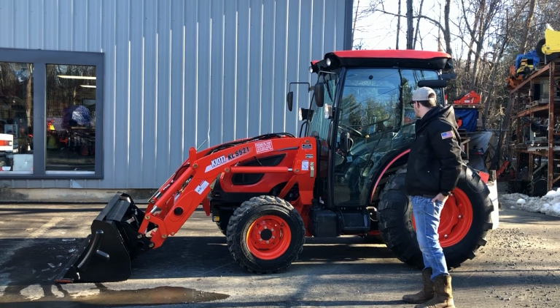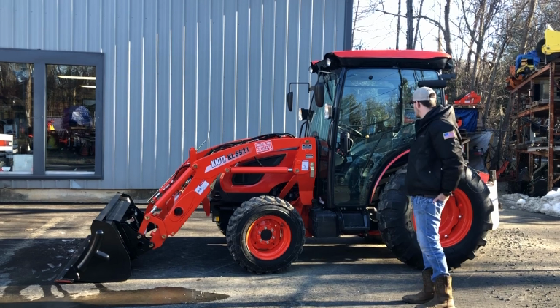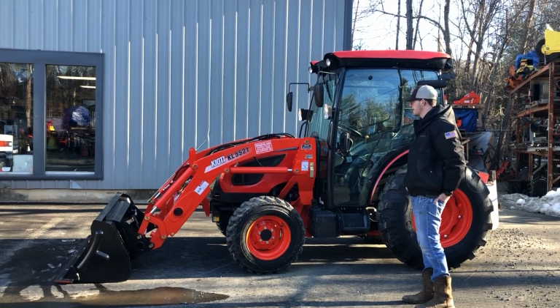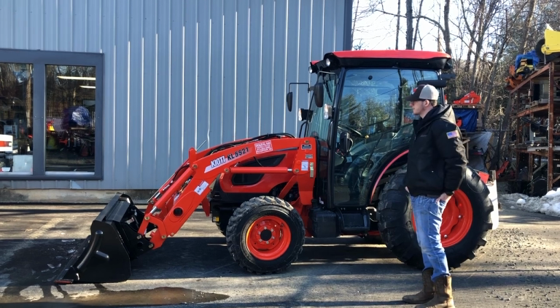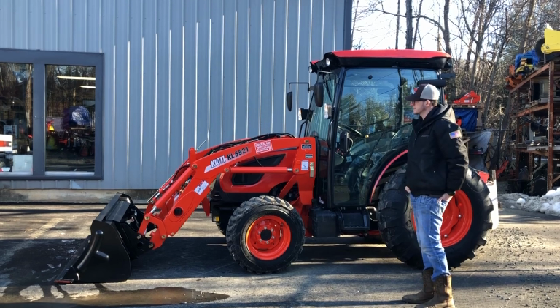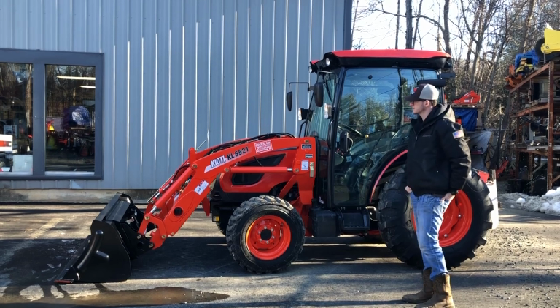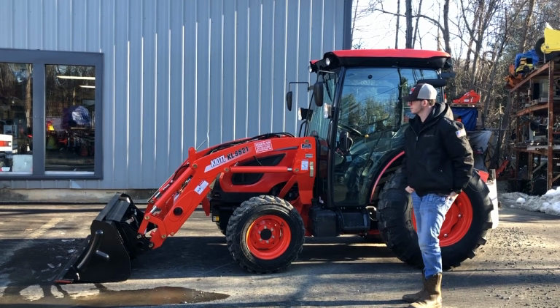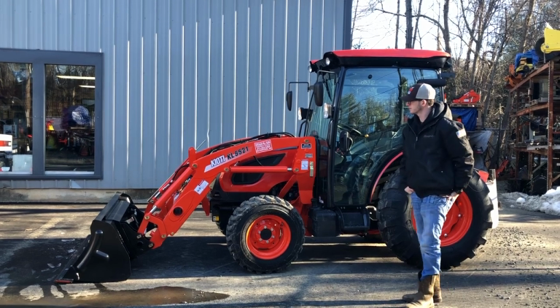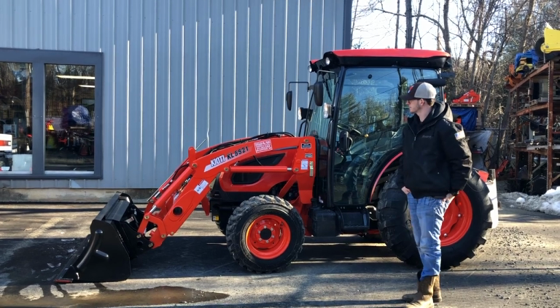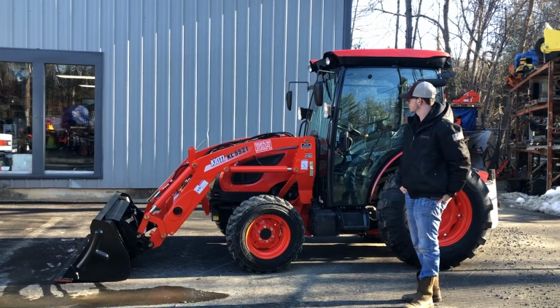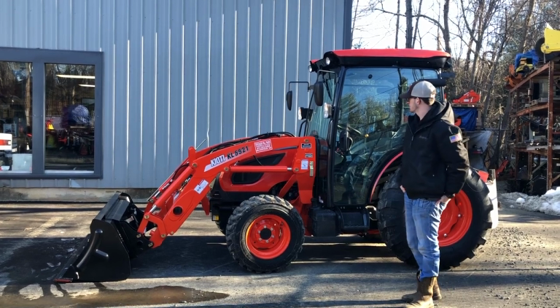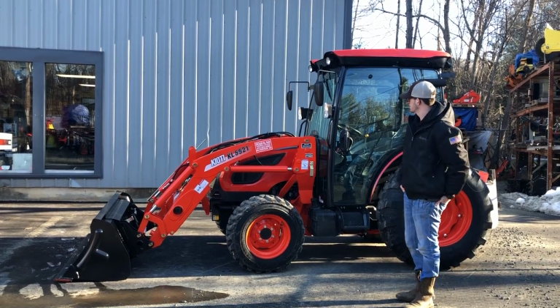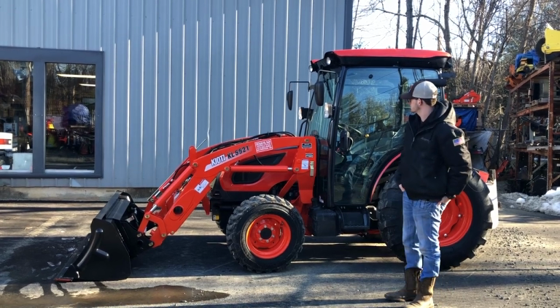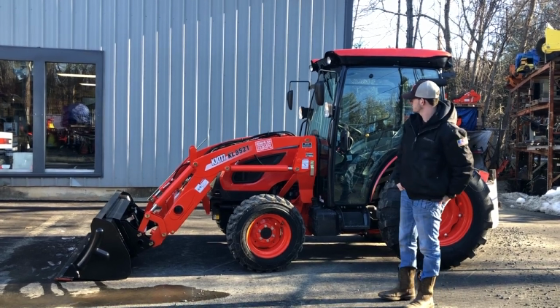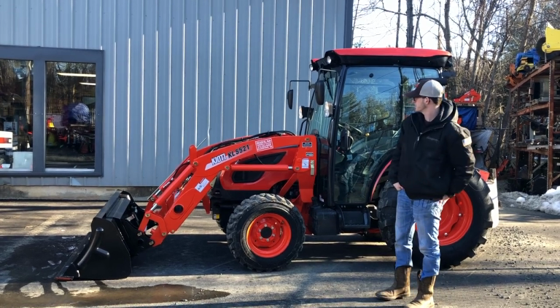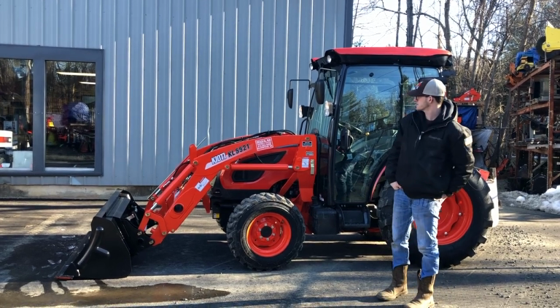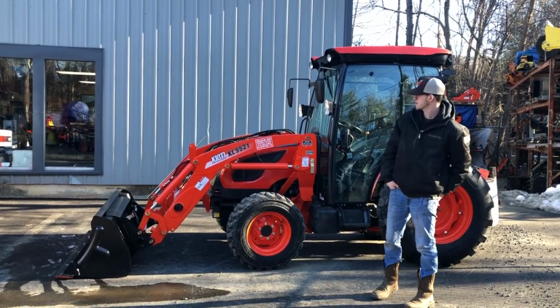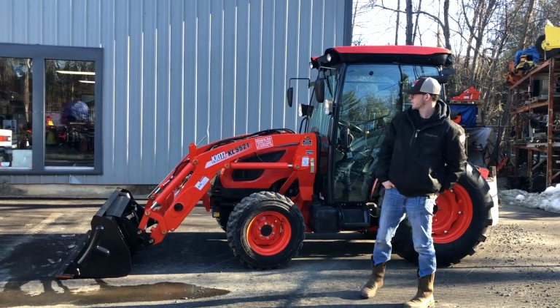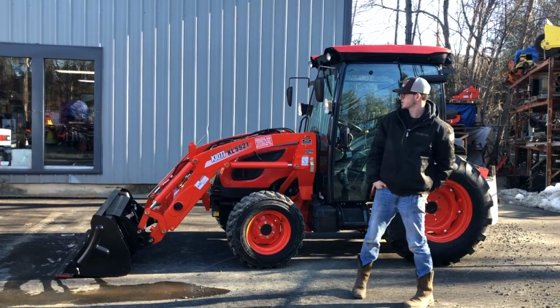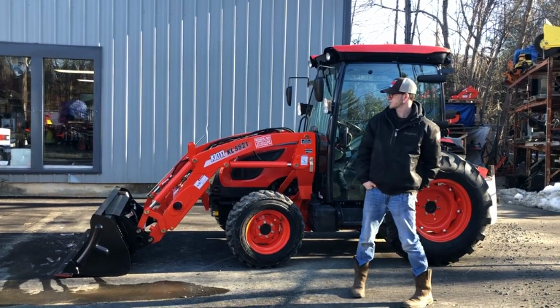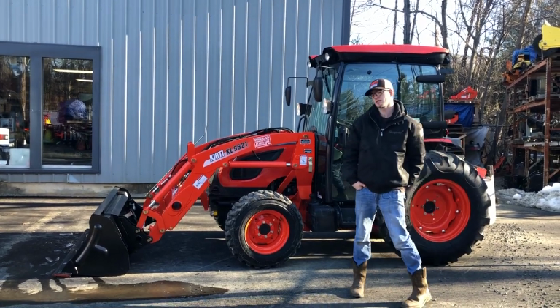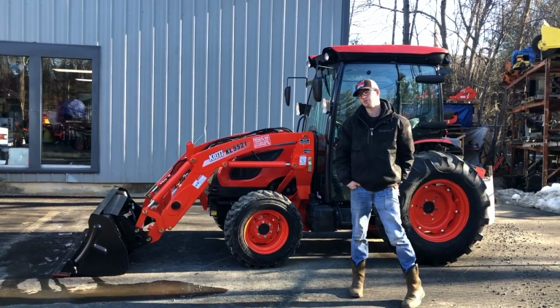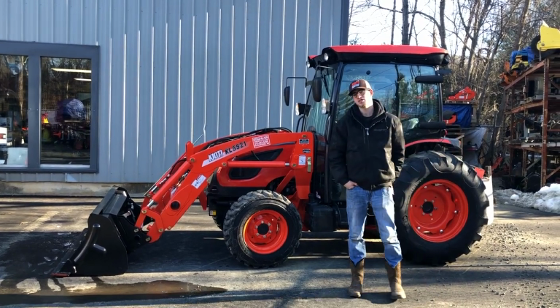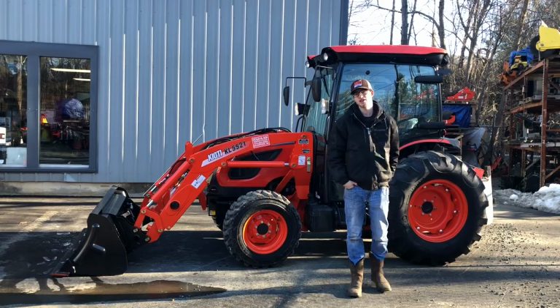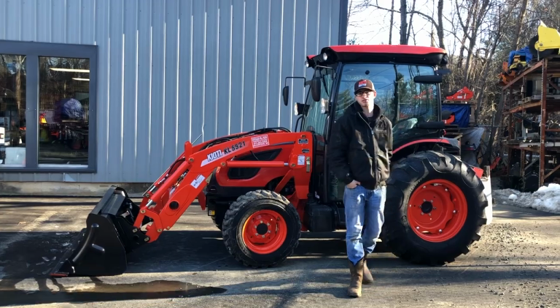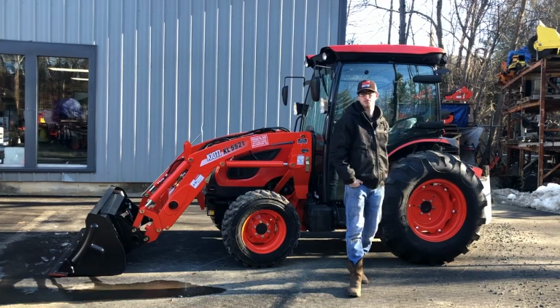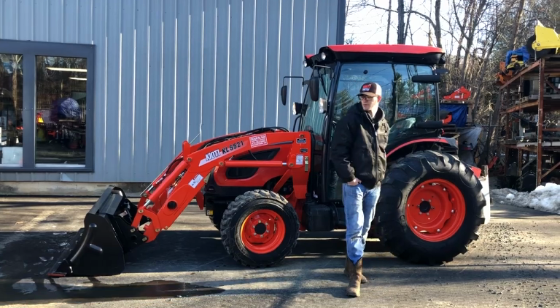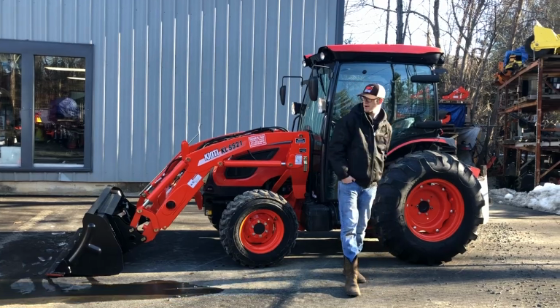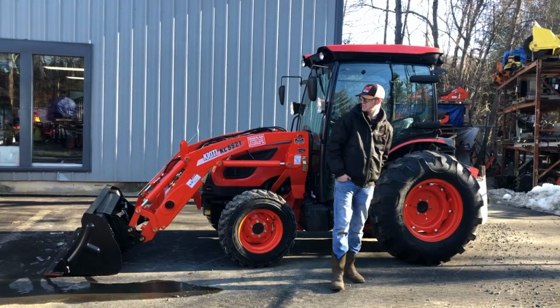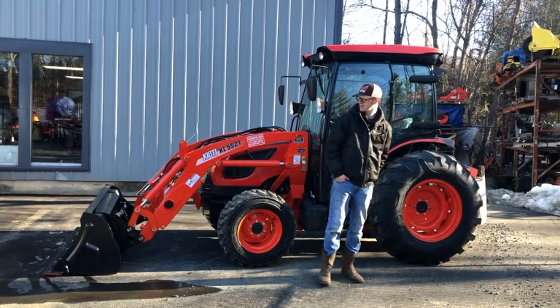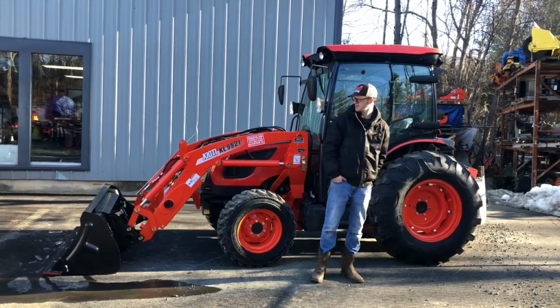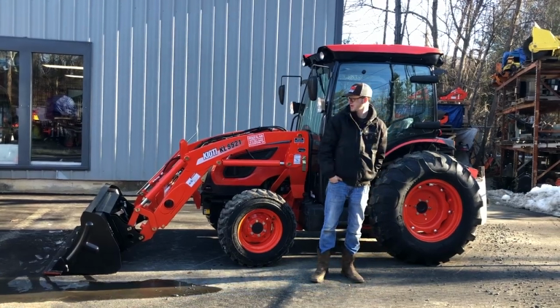Anyway, that's a little overview of these kits. We're going to do a demonstration now, so stick around and check out the video.